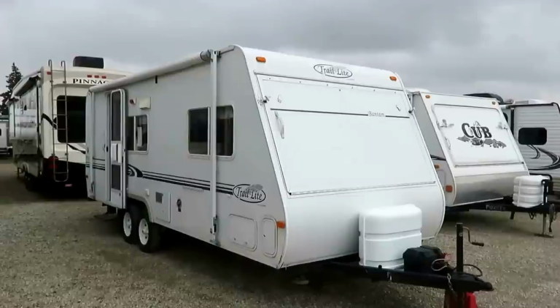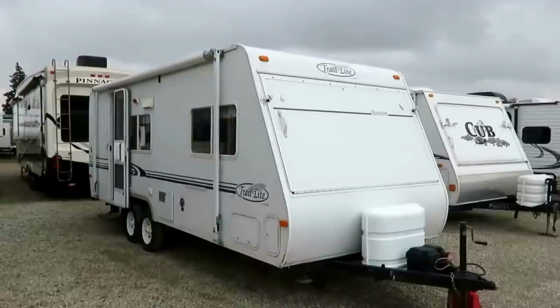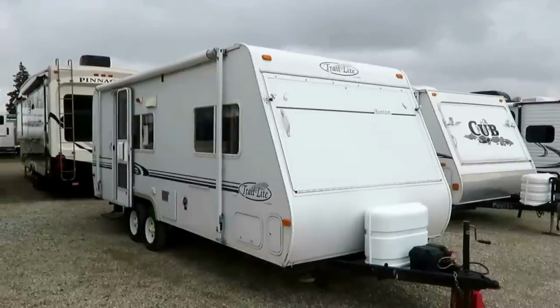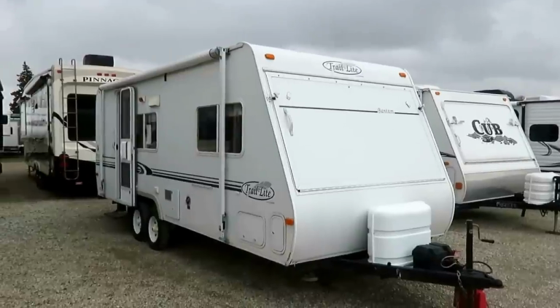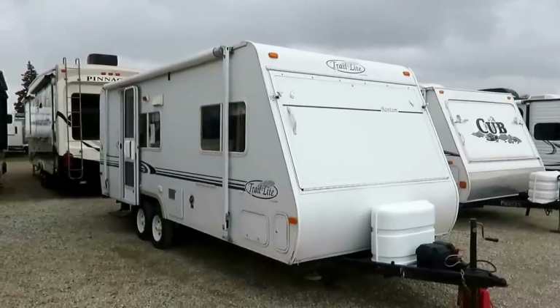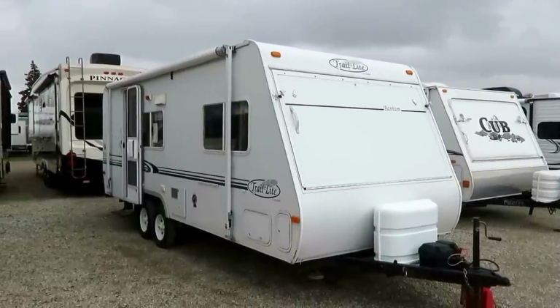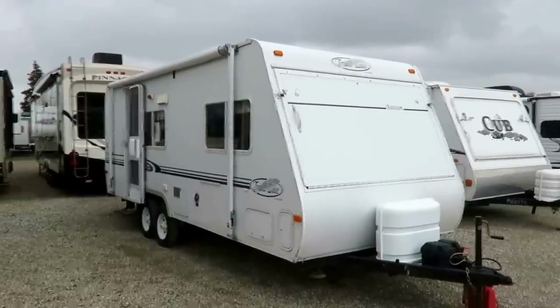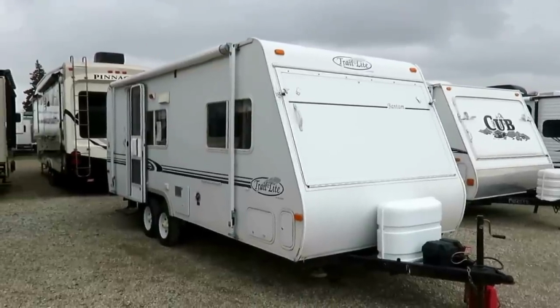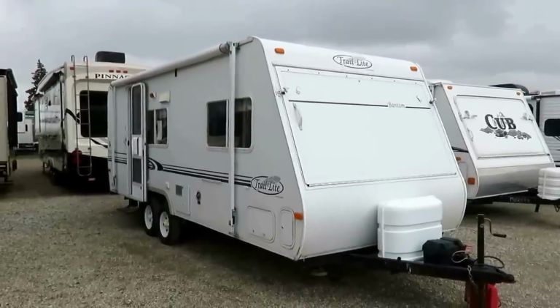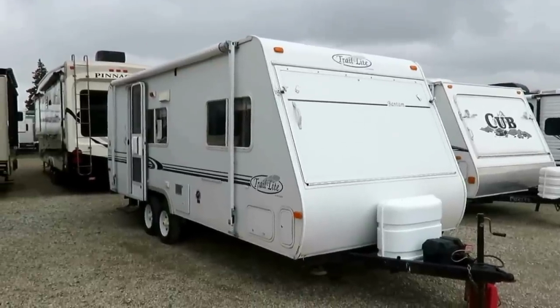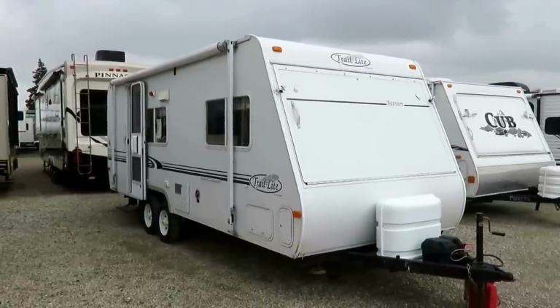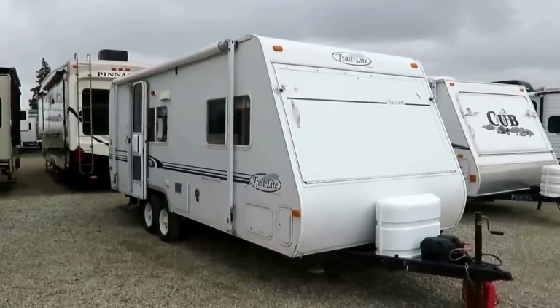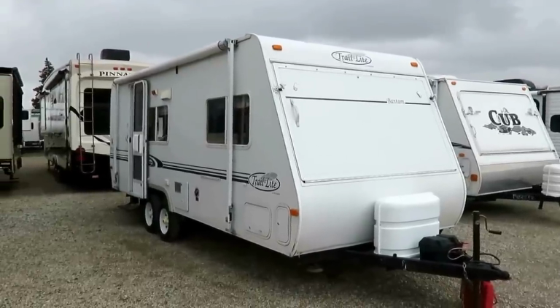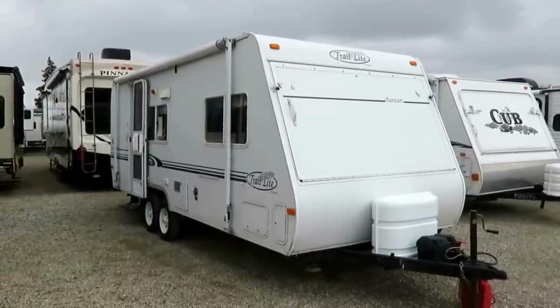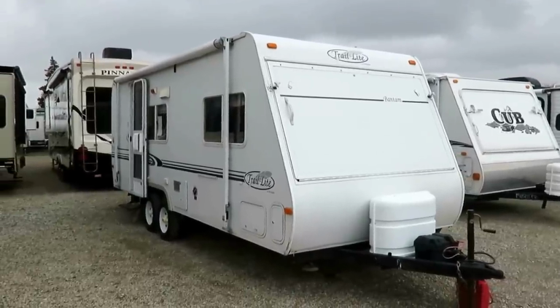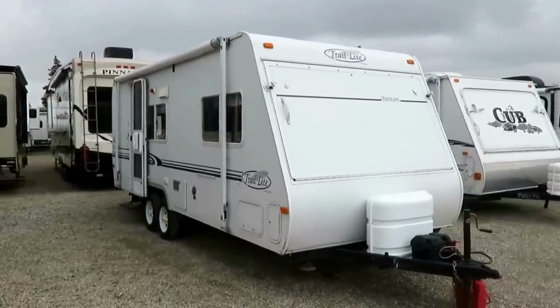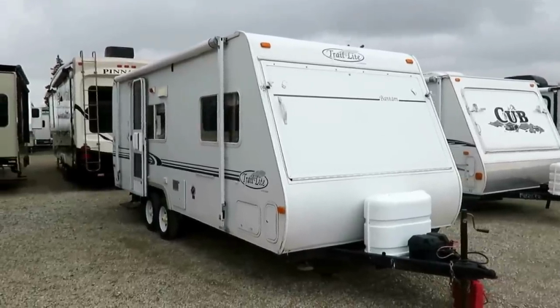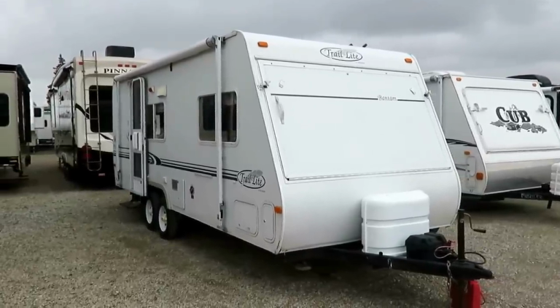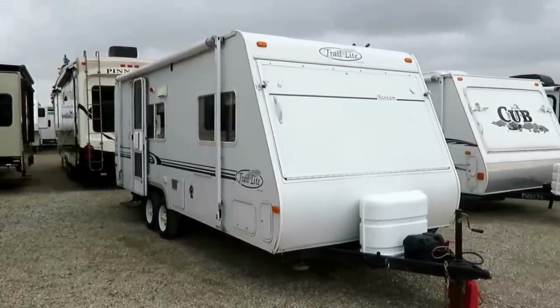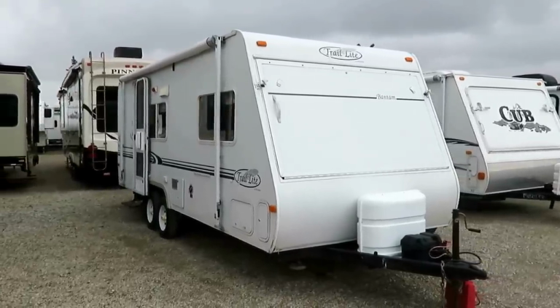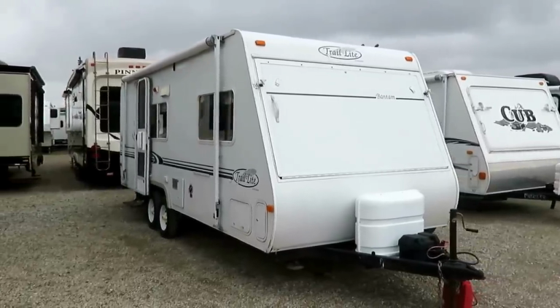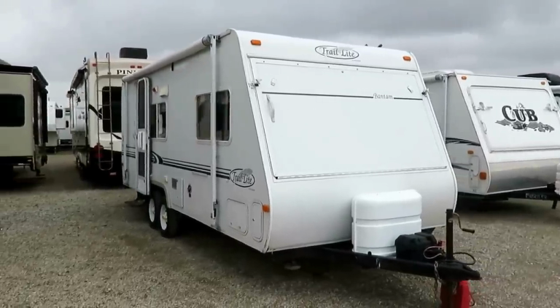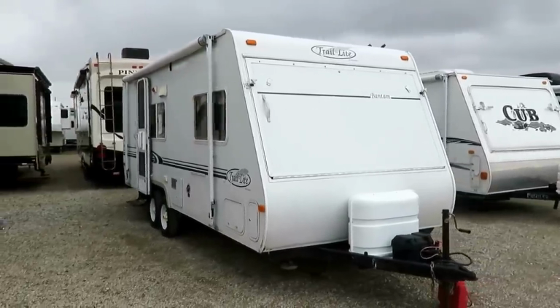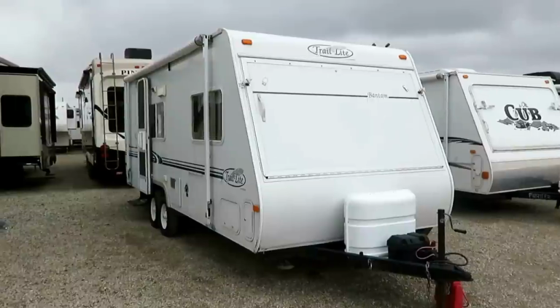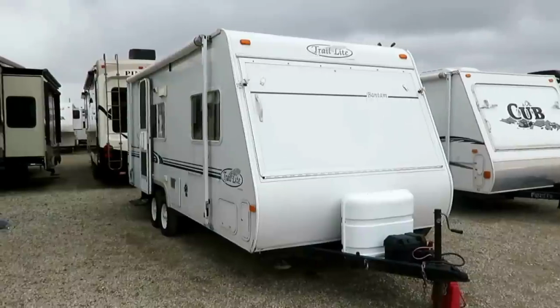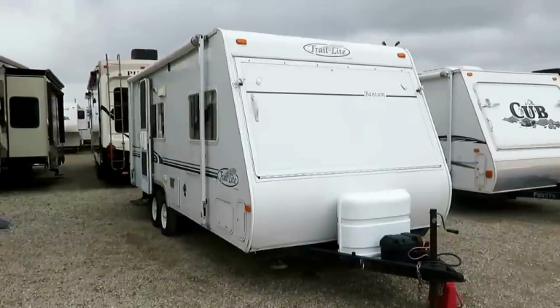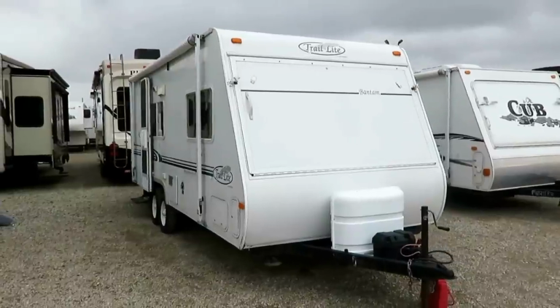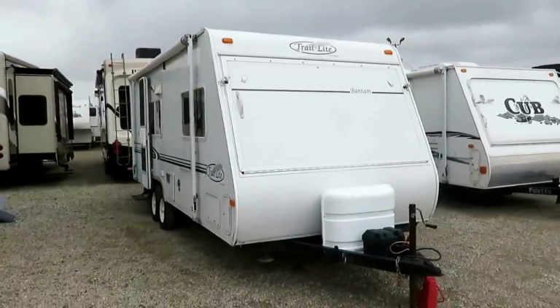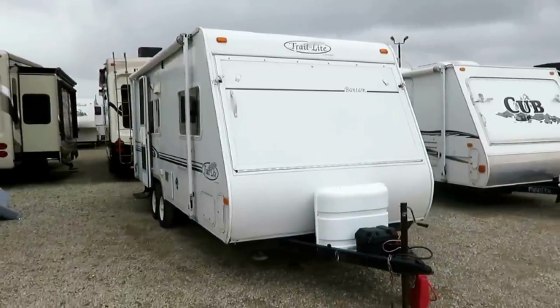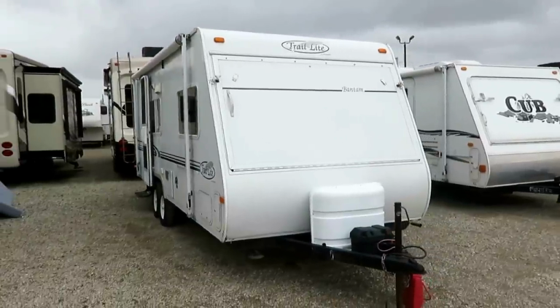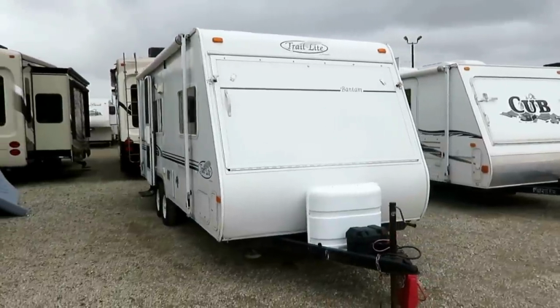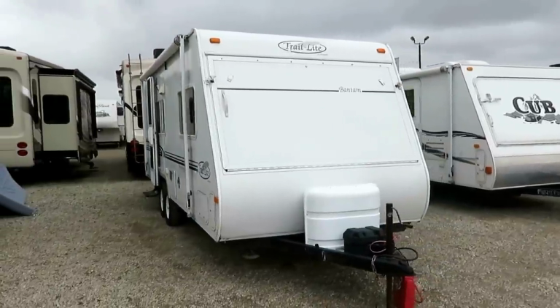23-foot Trail Light Hybrid by R-Vision, here at Halod RV of Coldwater, Michigan.